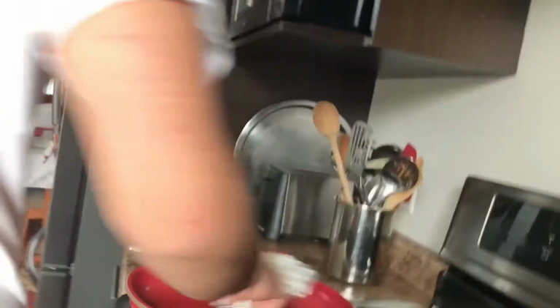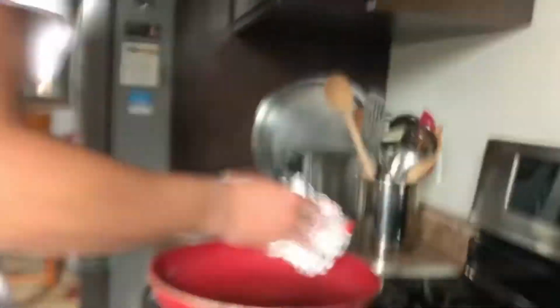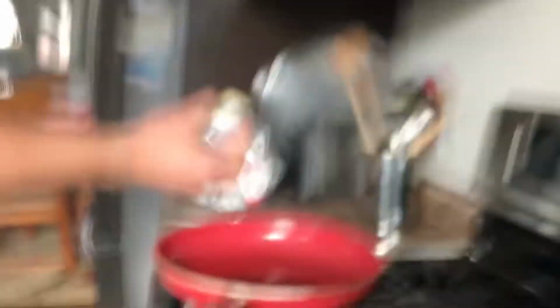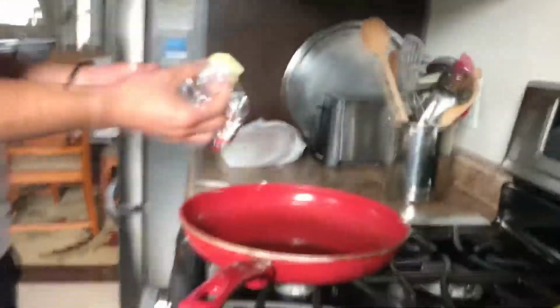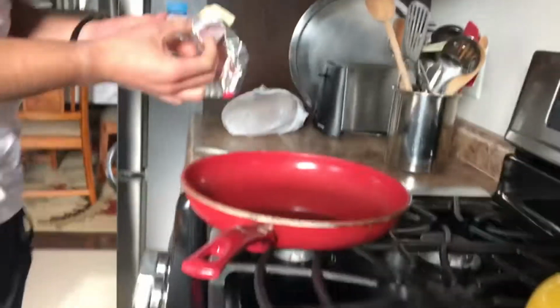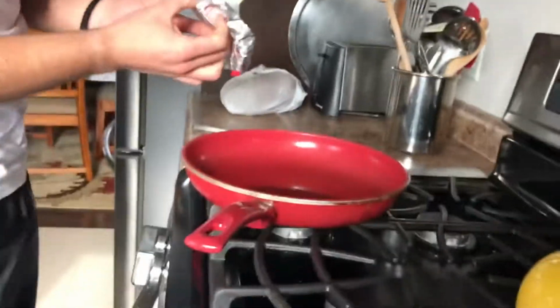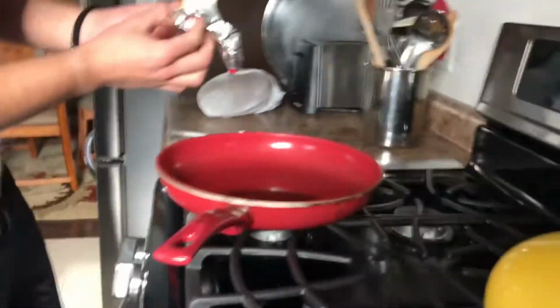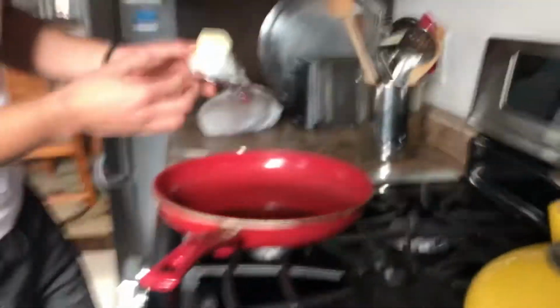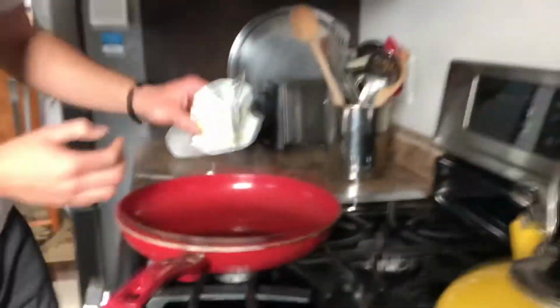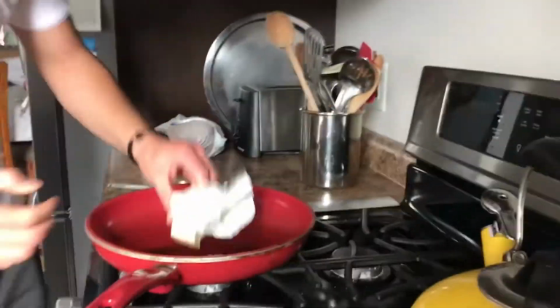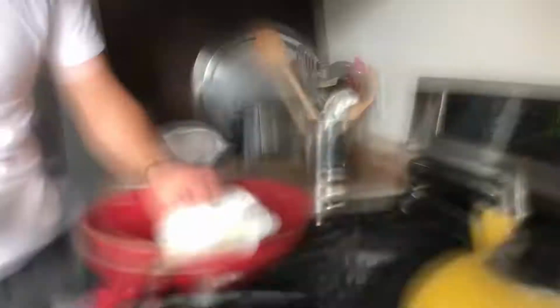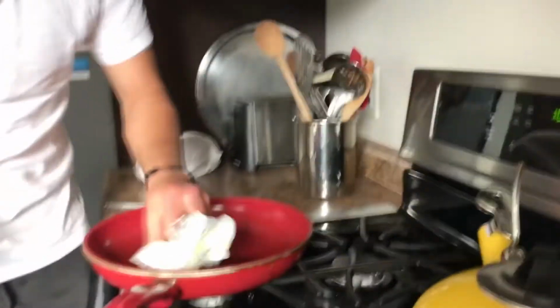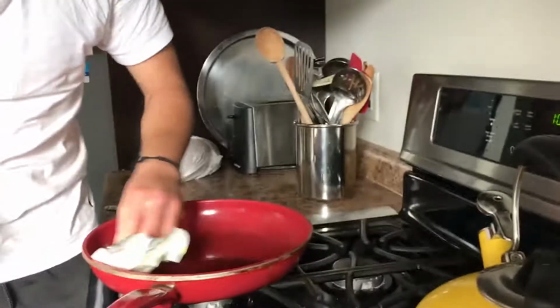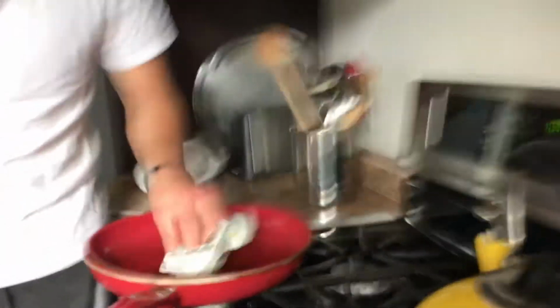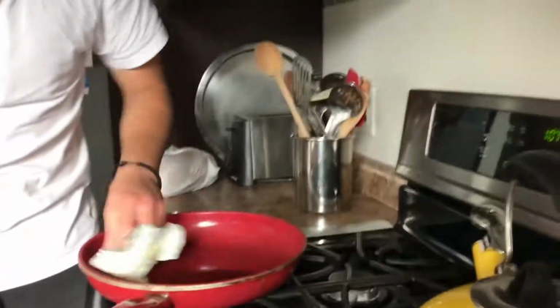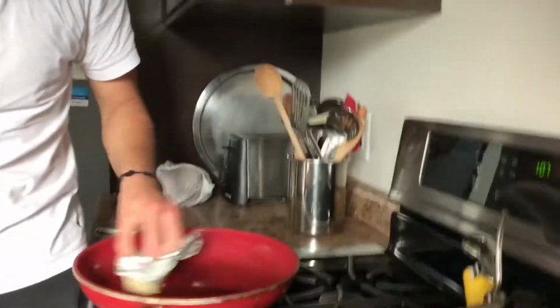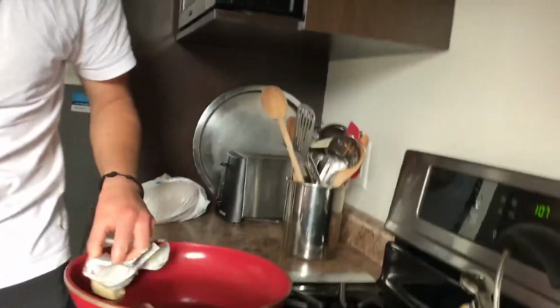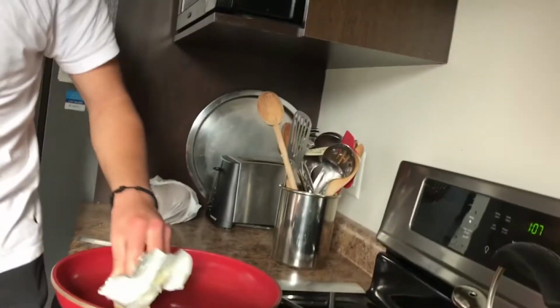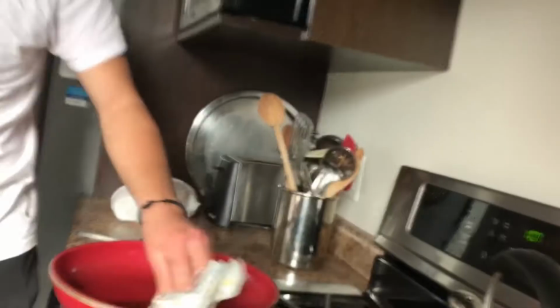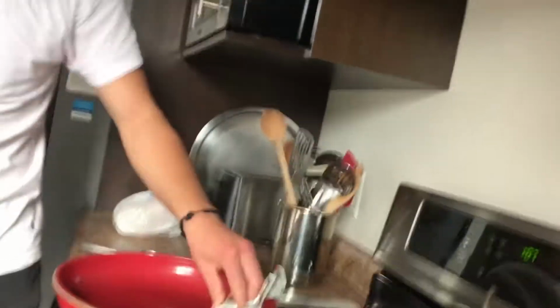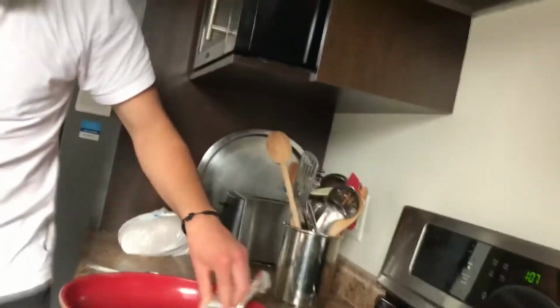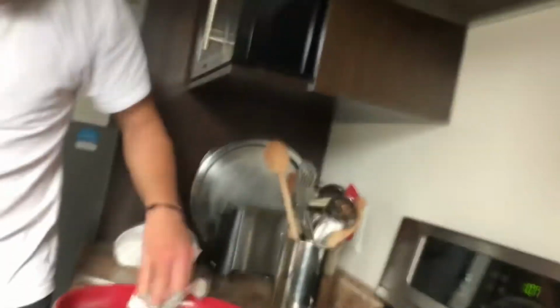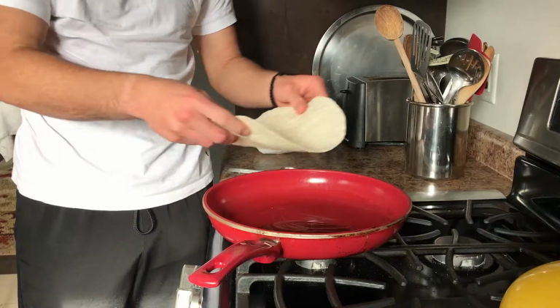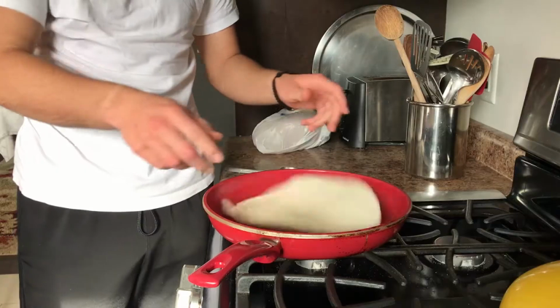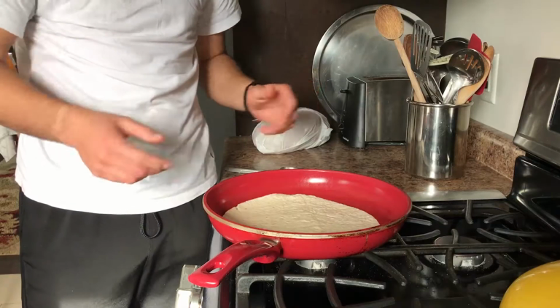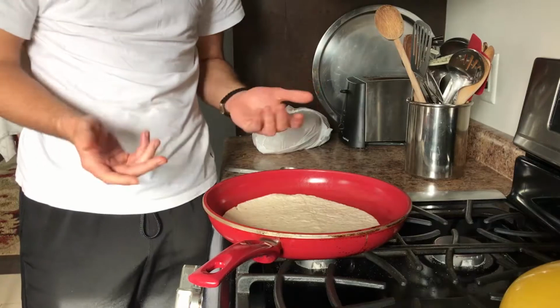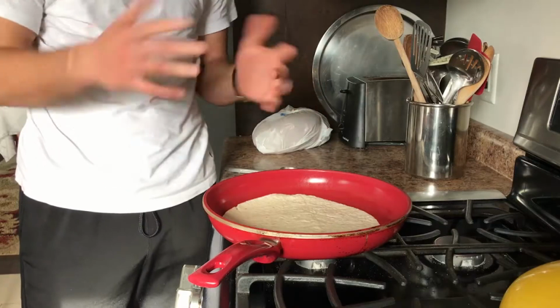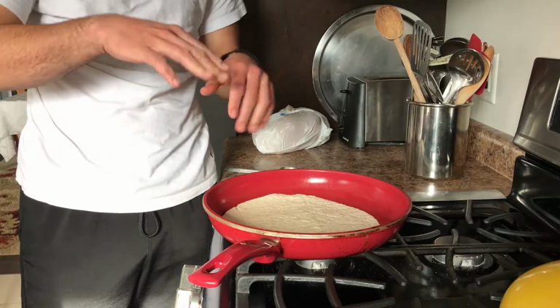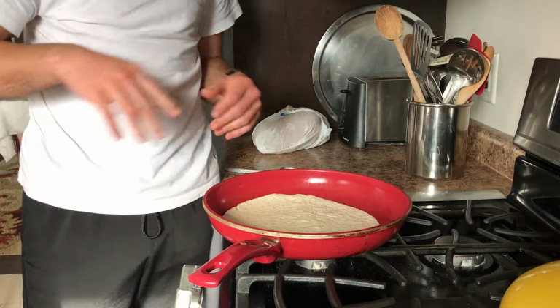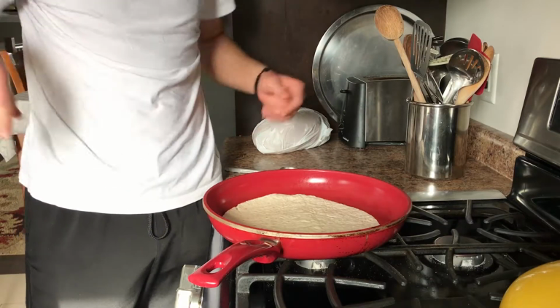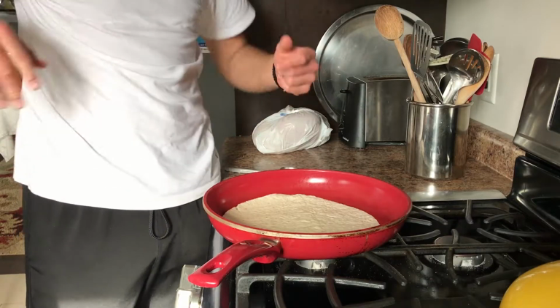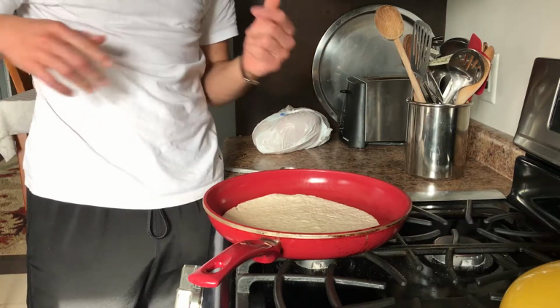I'm applying the butter to the pan. I'm going to fold it right now.